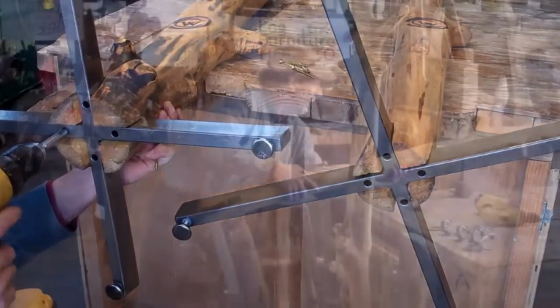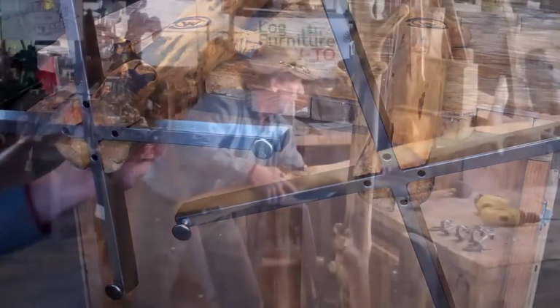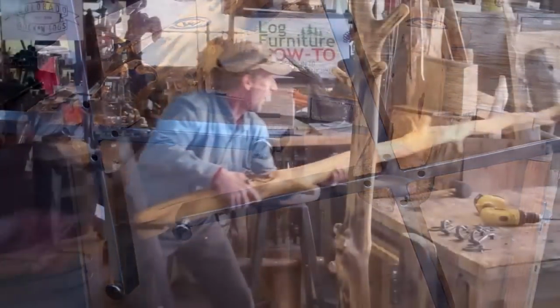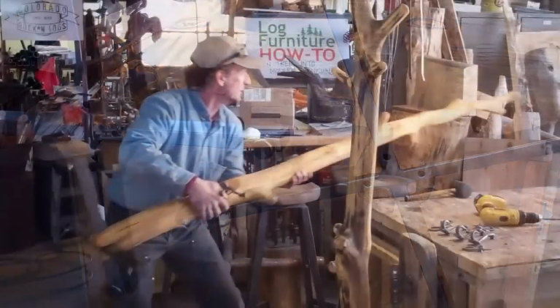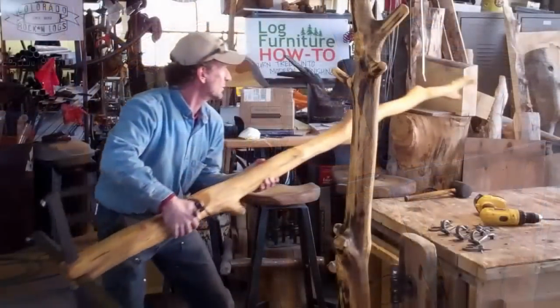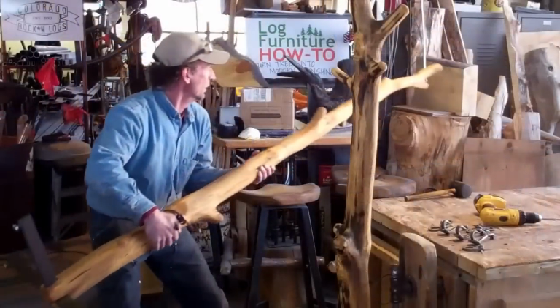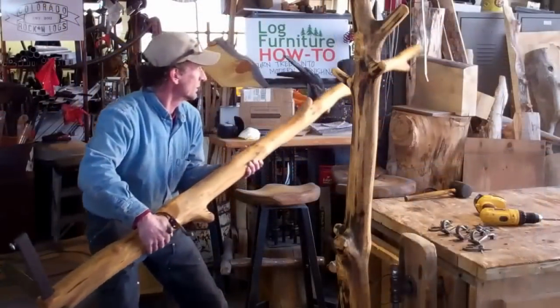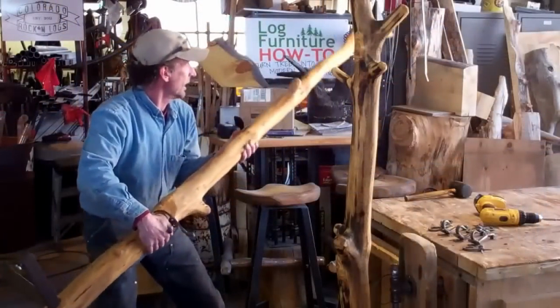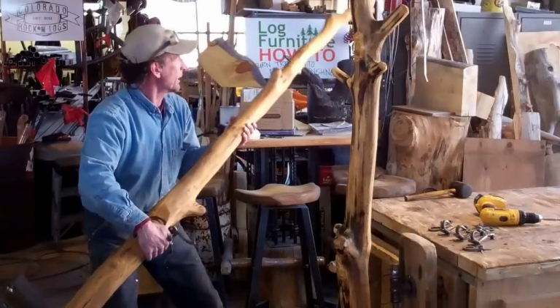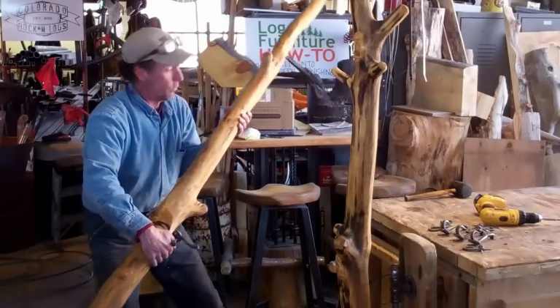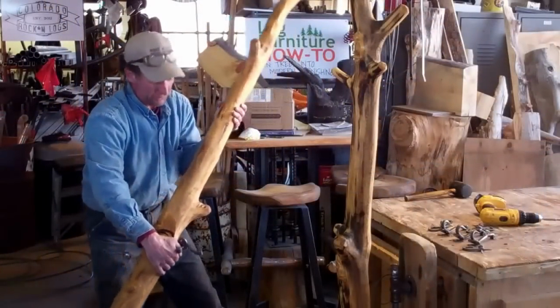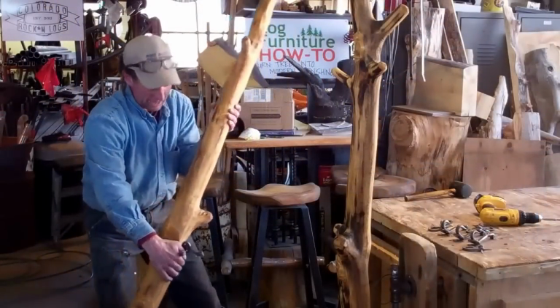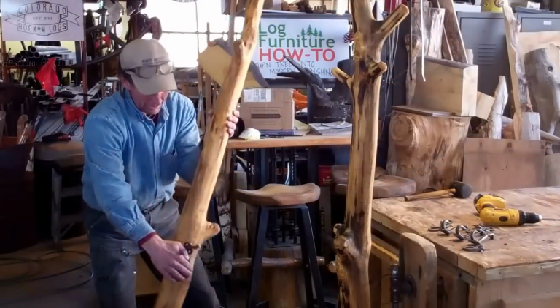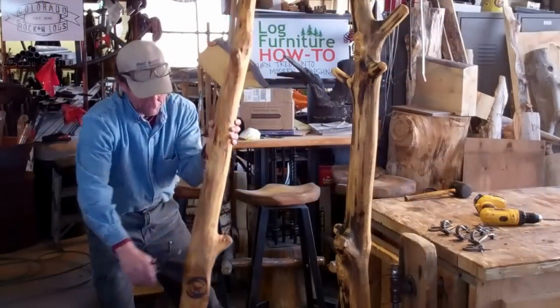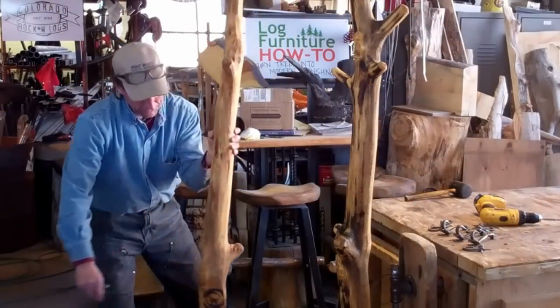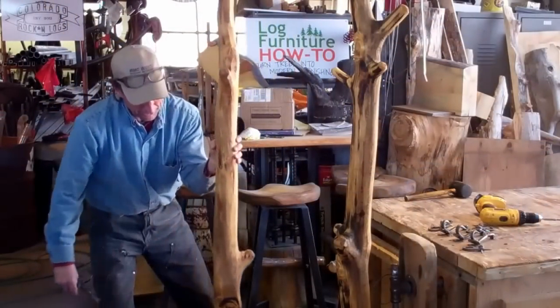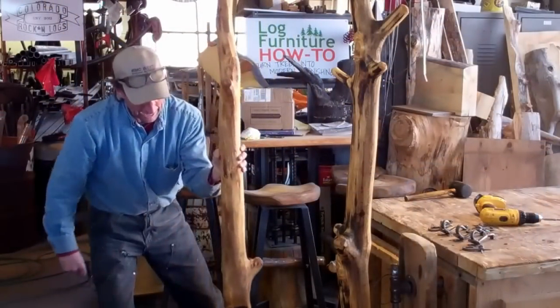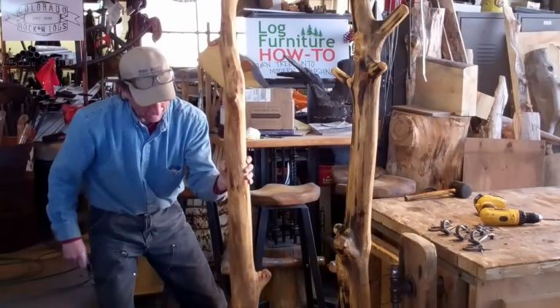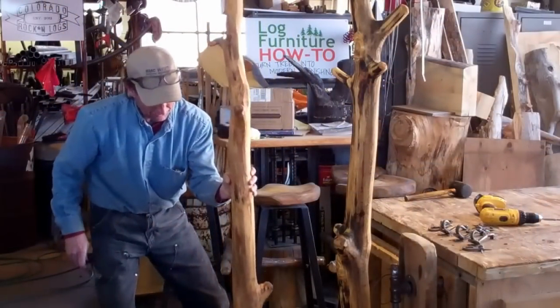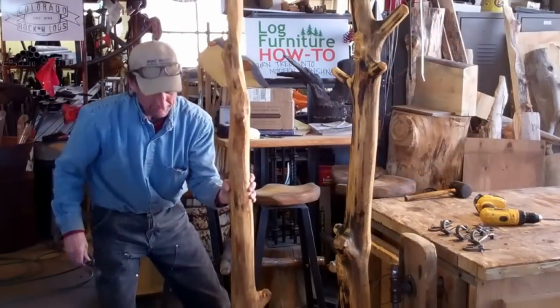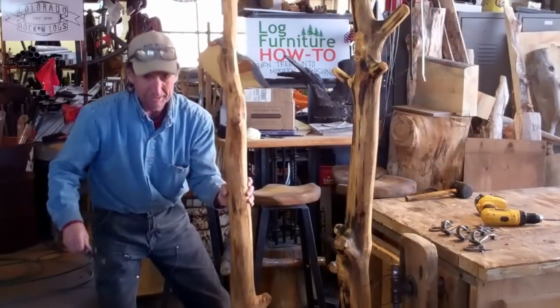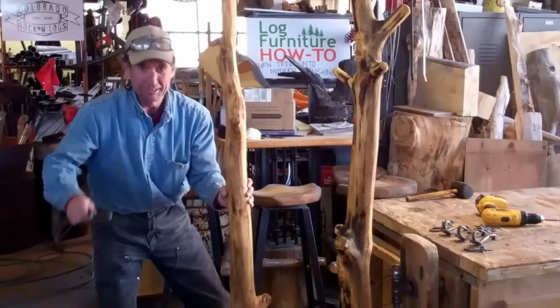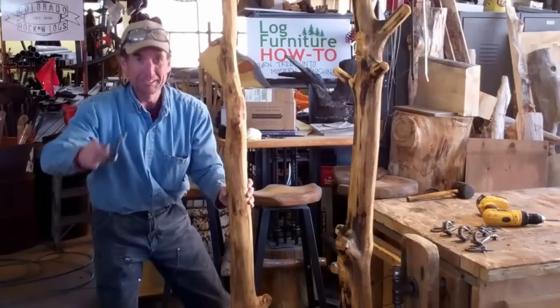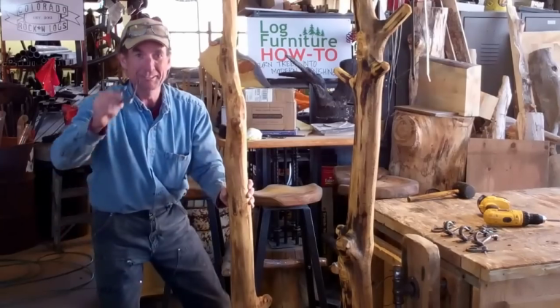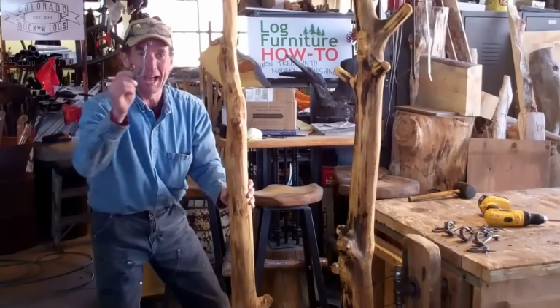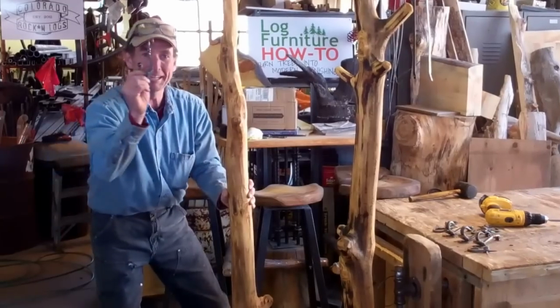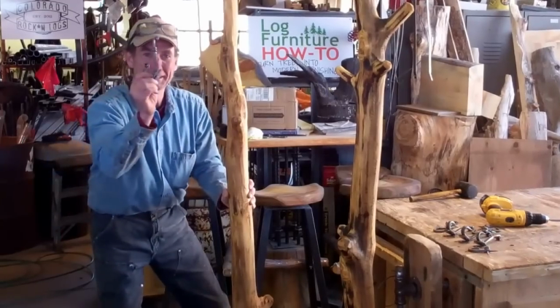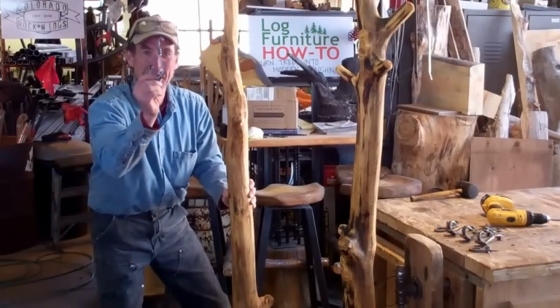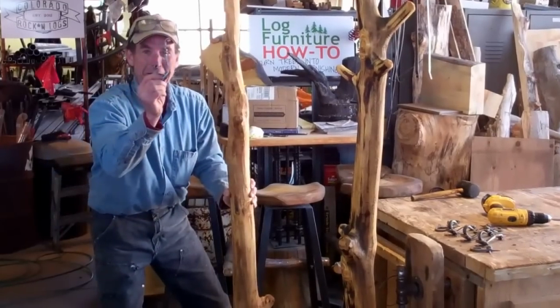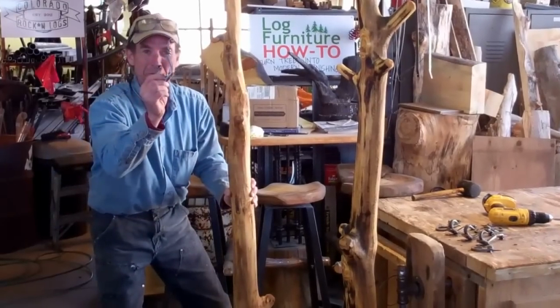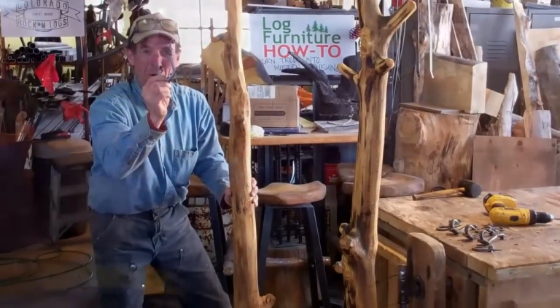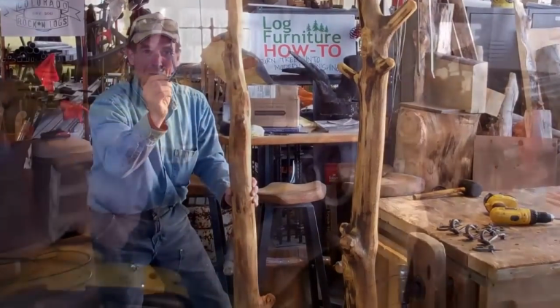Alright, so it looks like all we've got left to do now is add these decorative hooks.